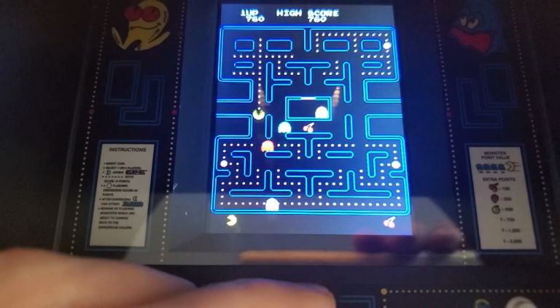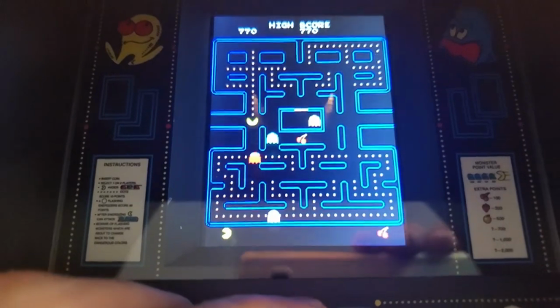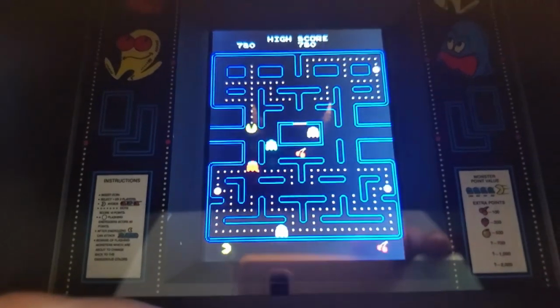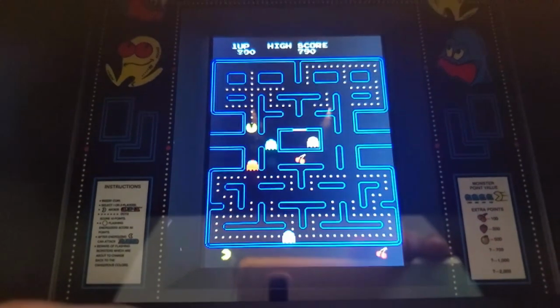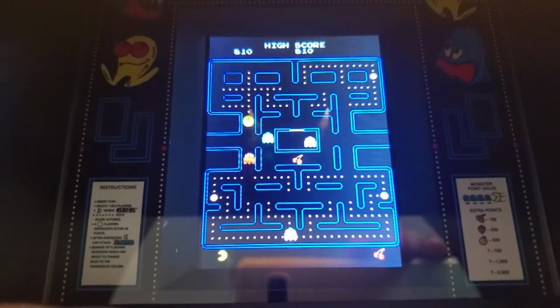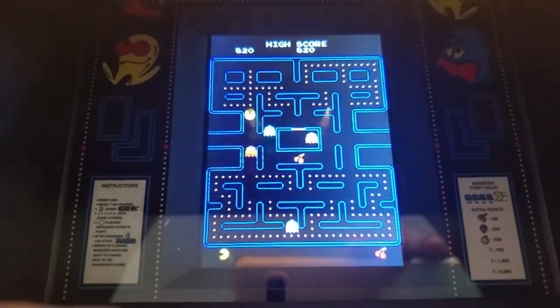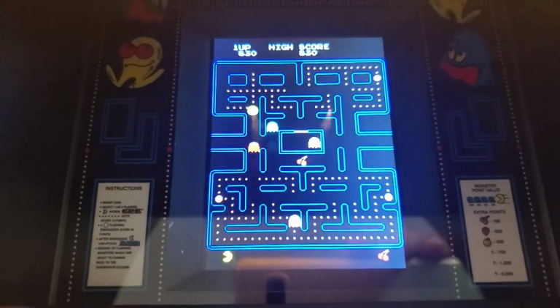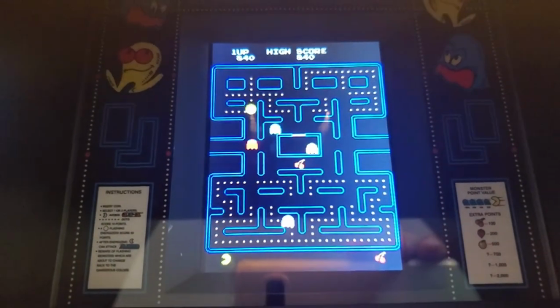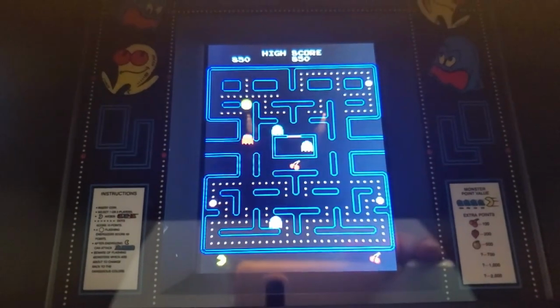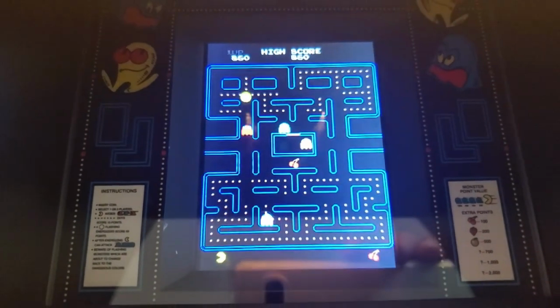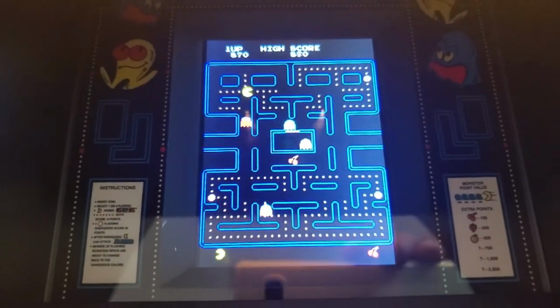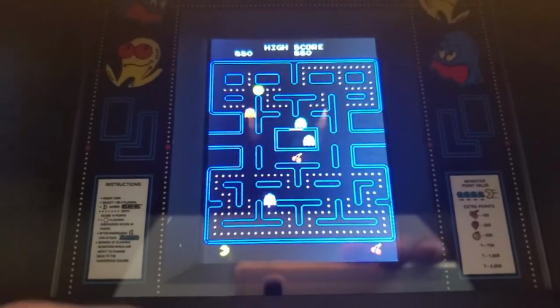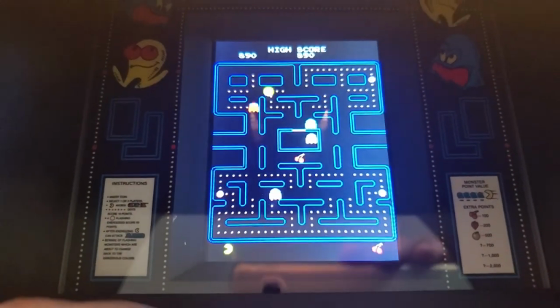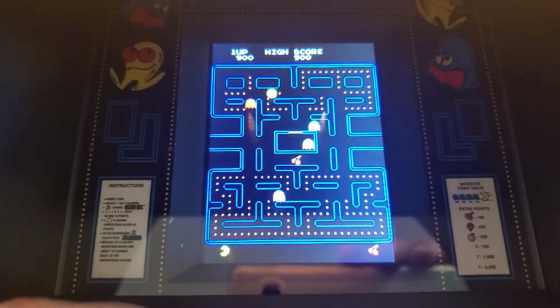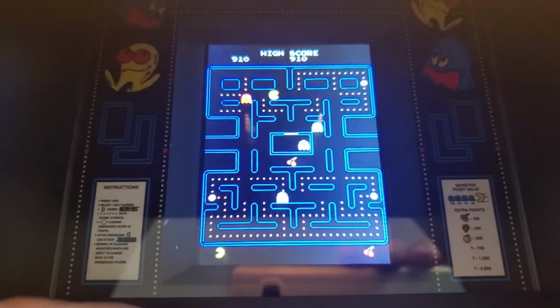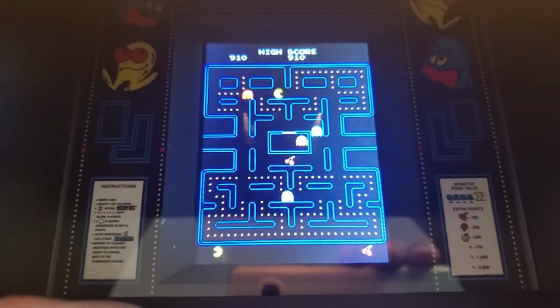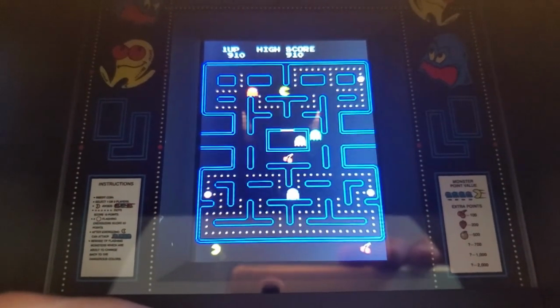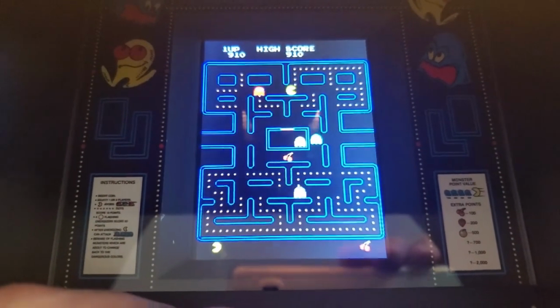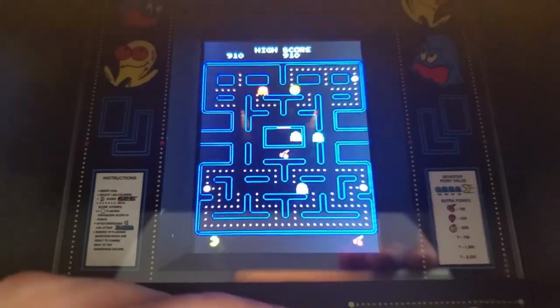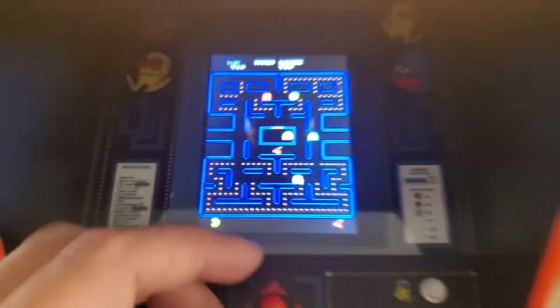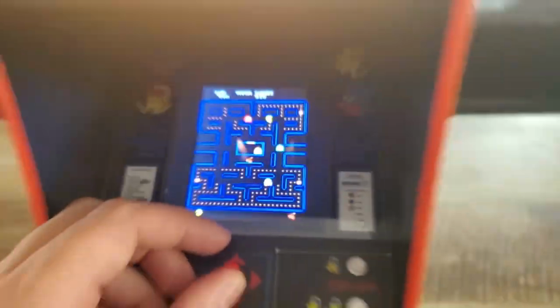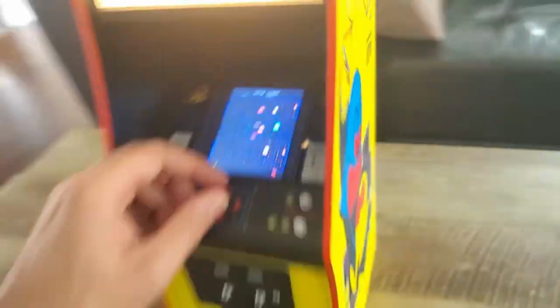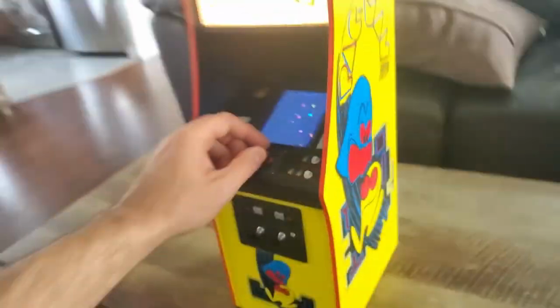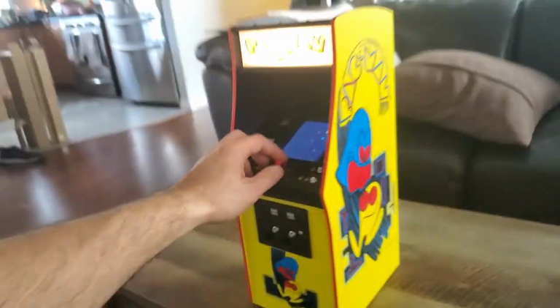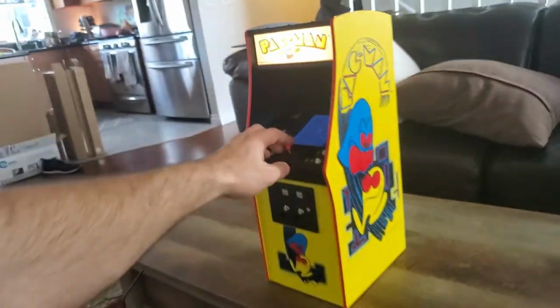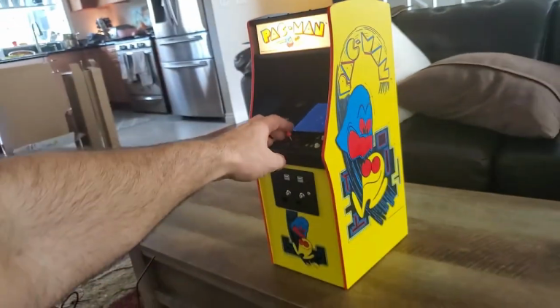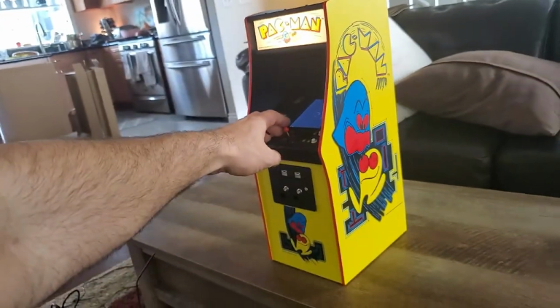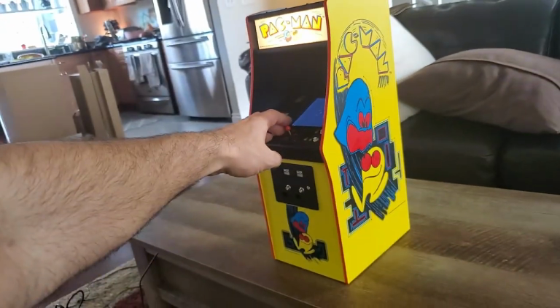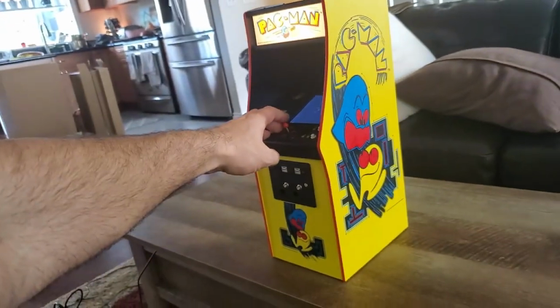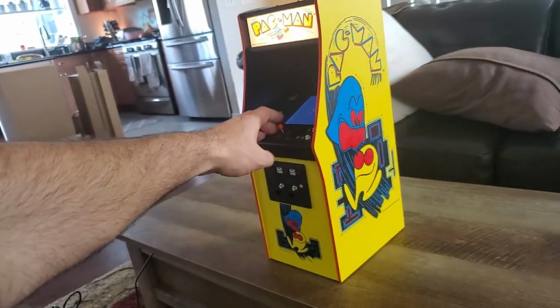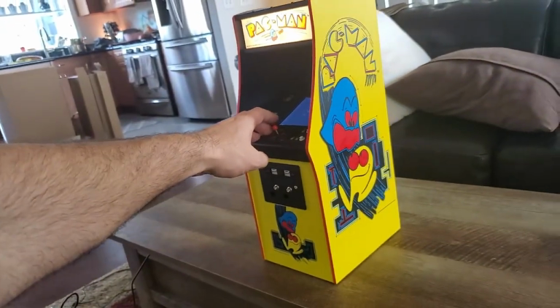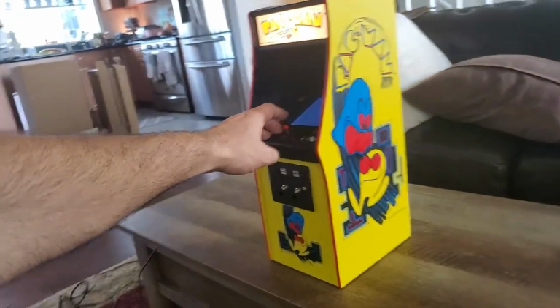All right, you guys have seen Pac-Man before, I'm sure, but have you ever seen it on a tiny little arcade?